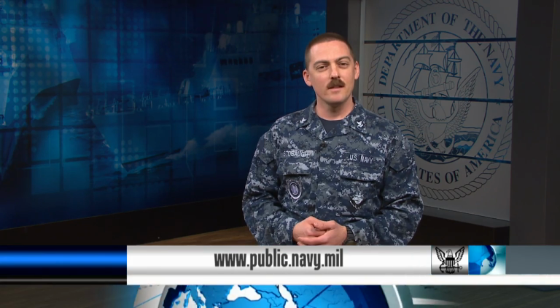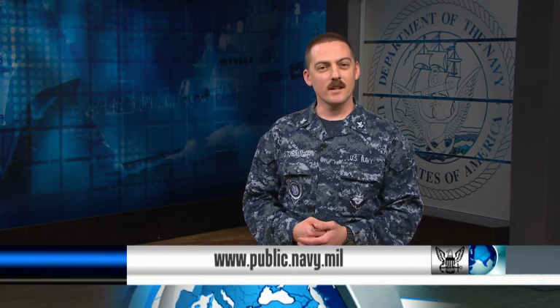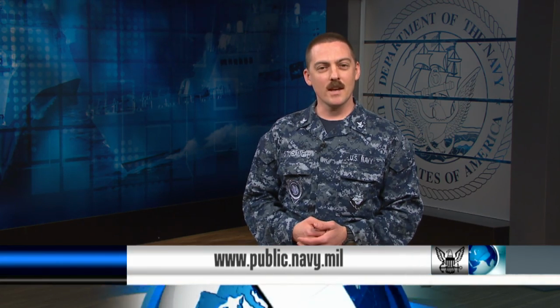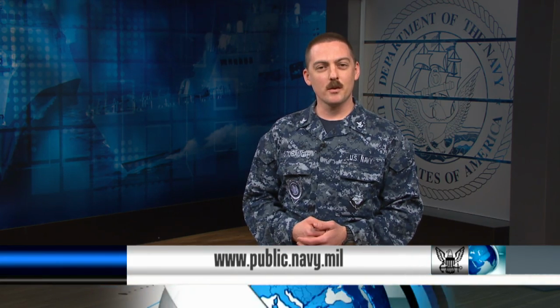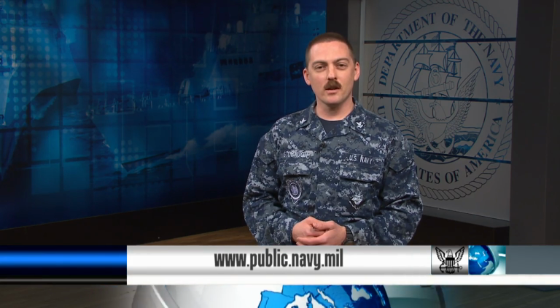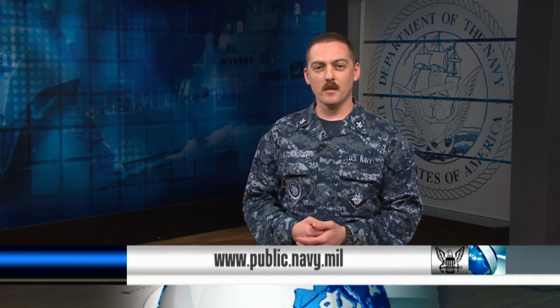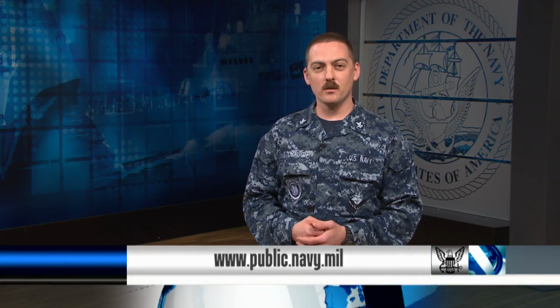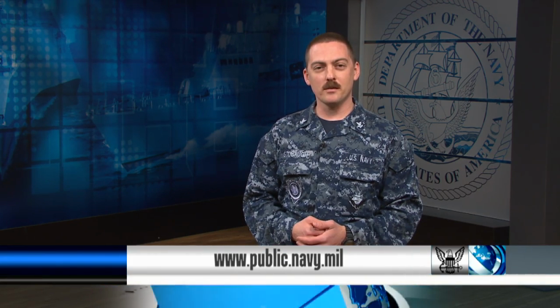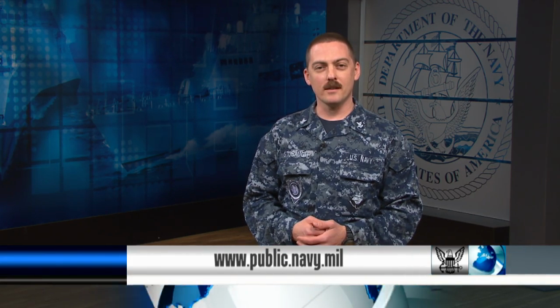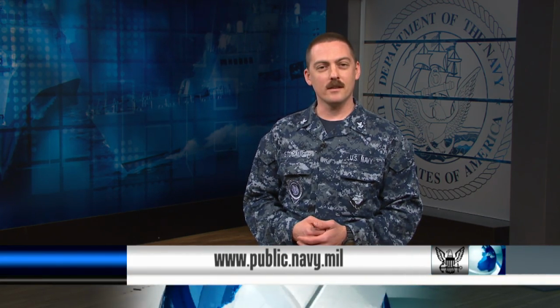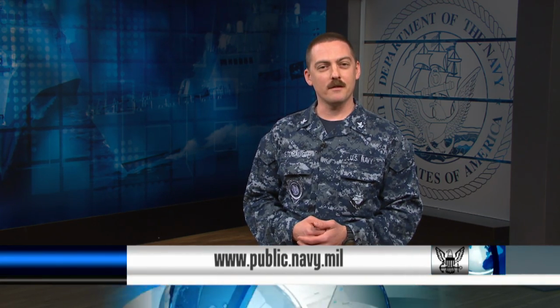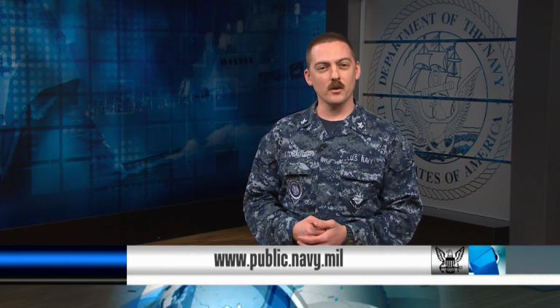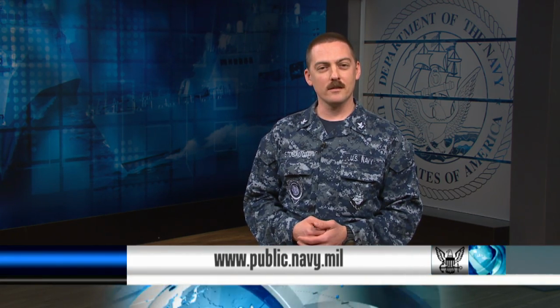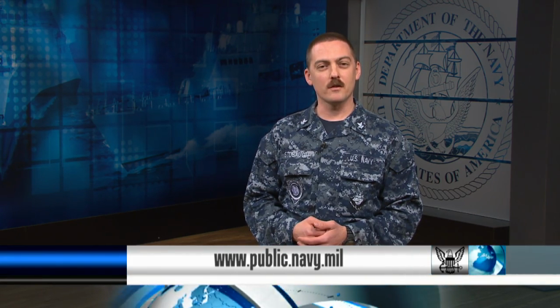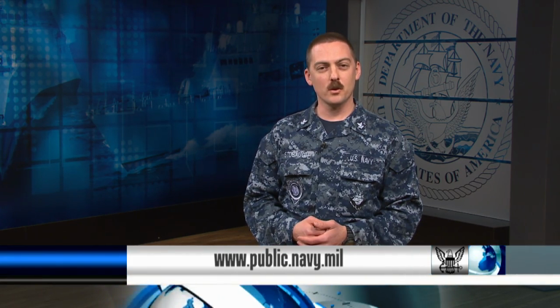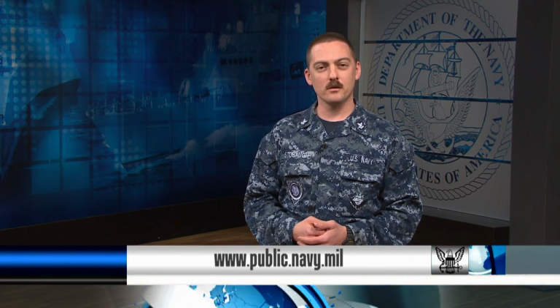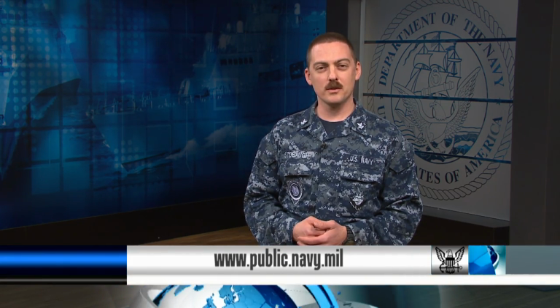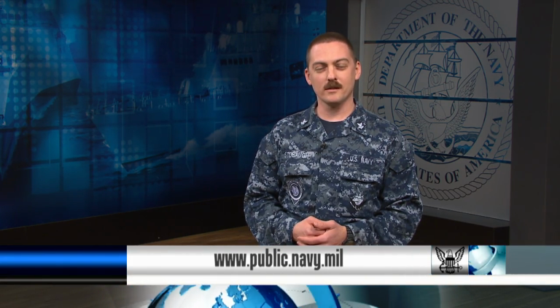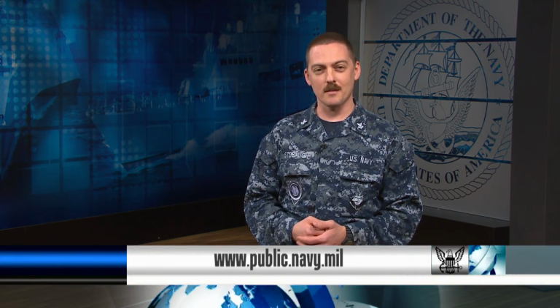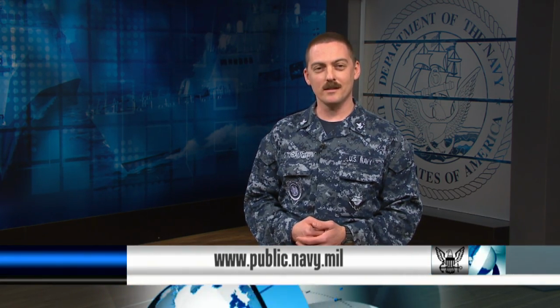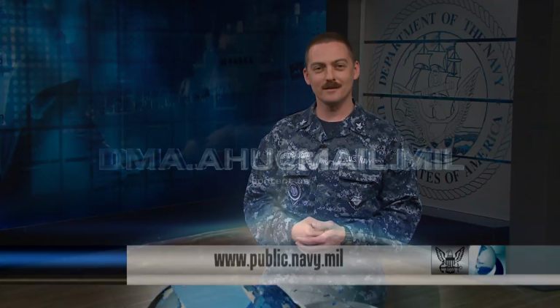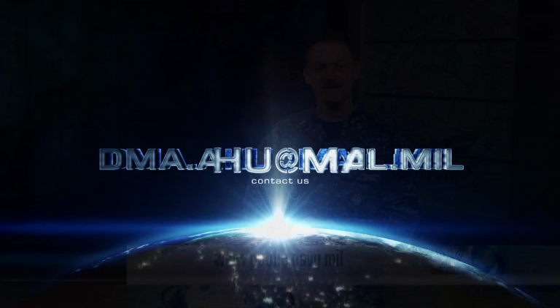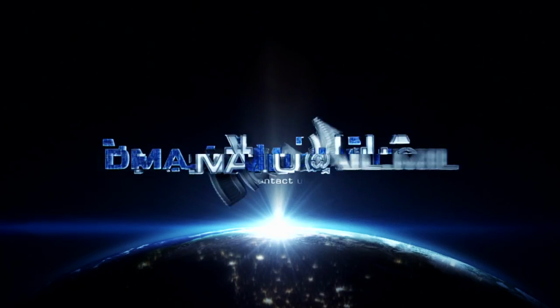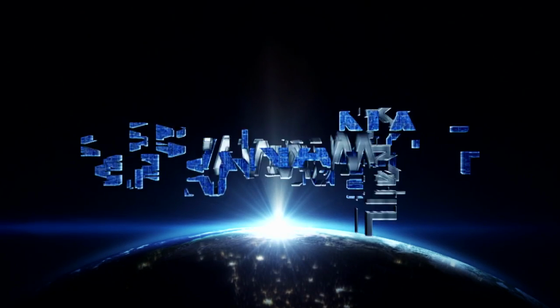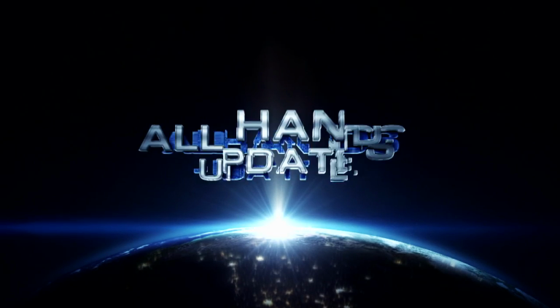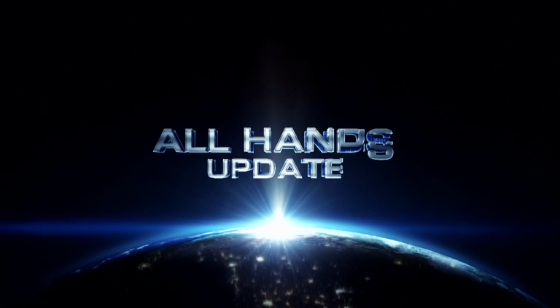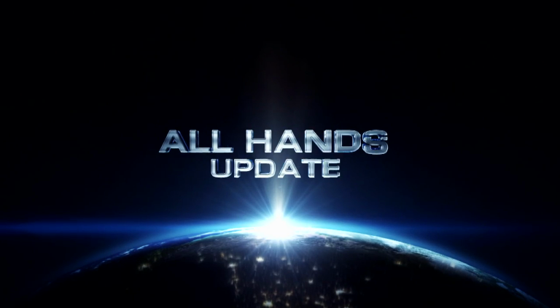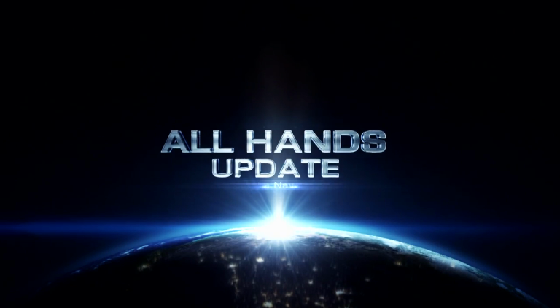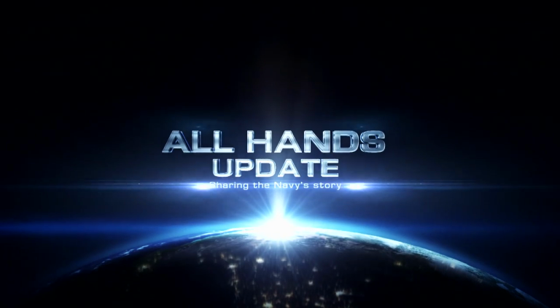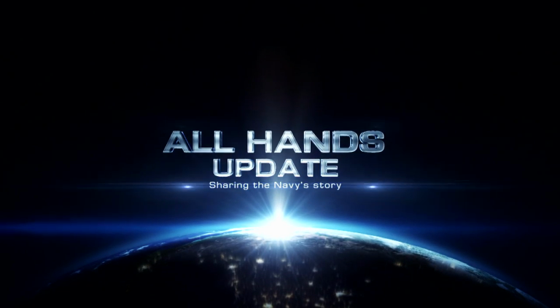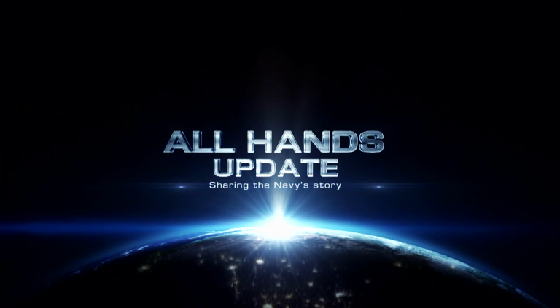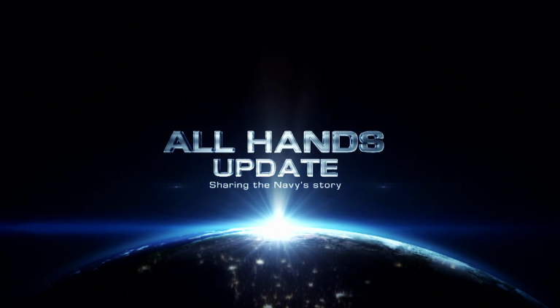Visit Navy Personnel Command's website to see the full list of shore special assignments. Take care.